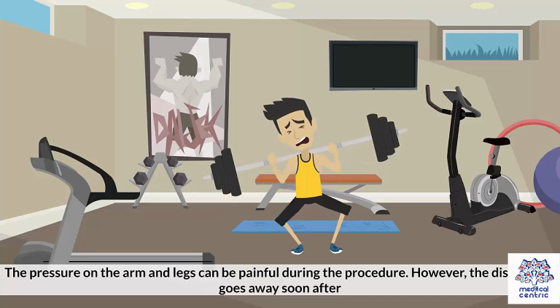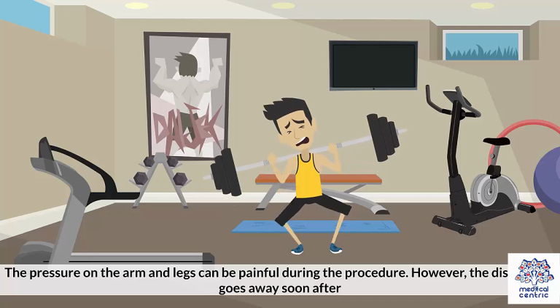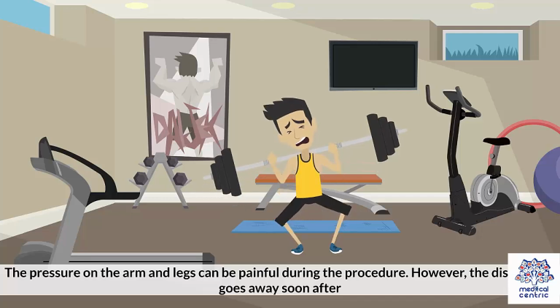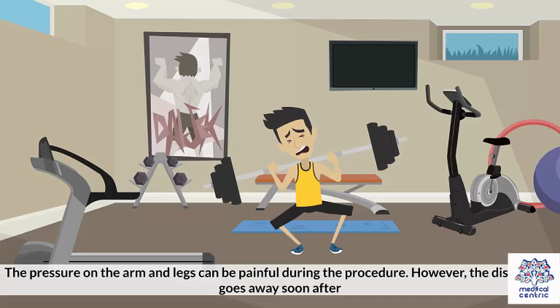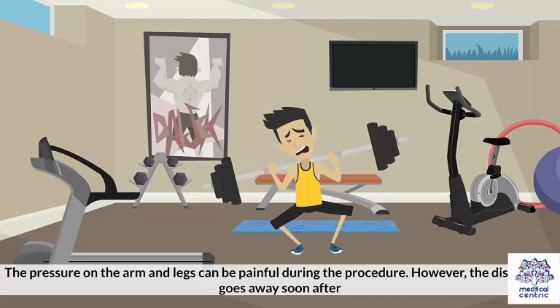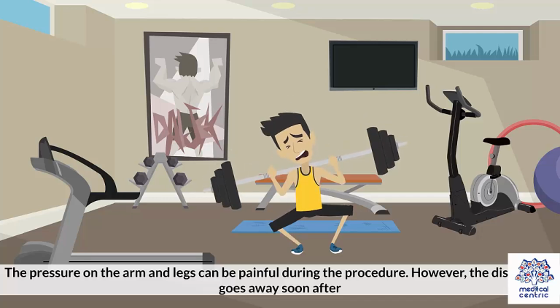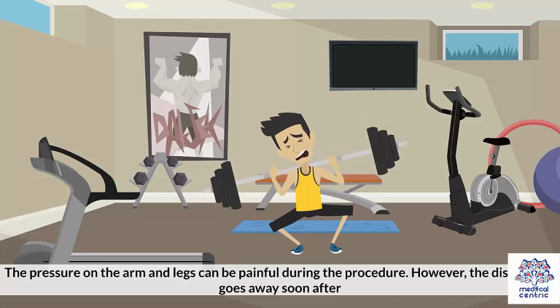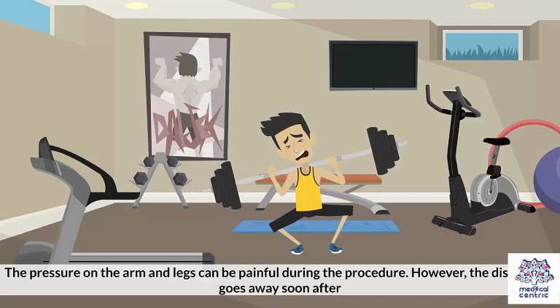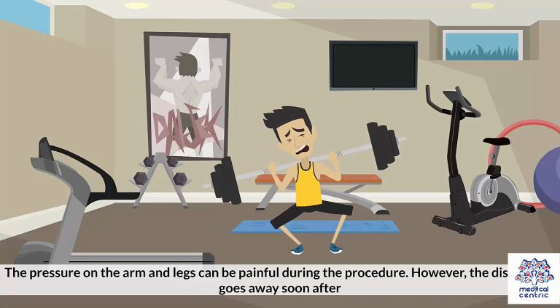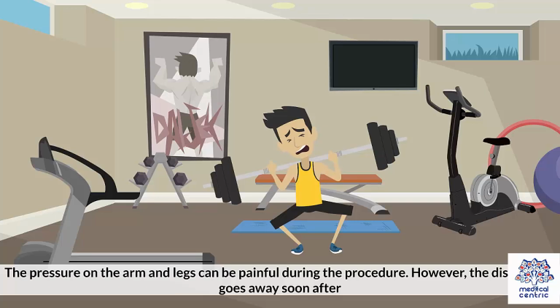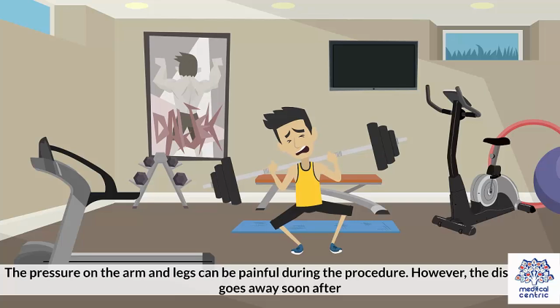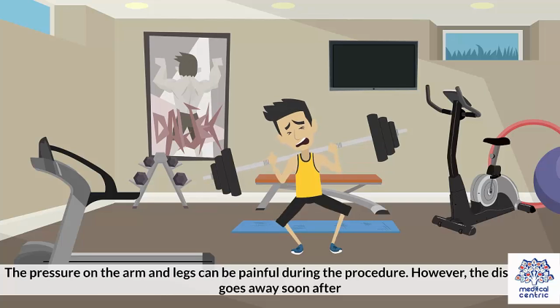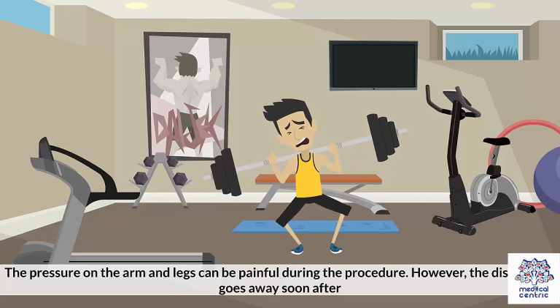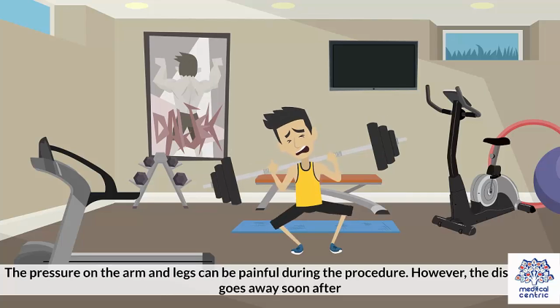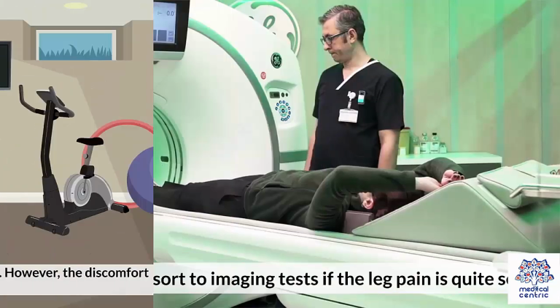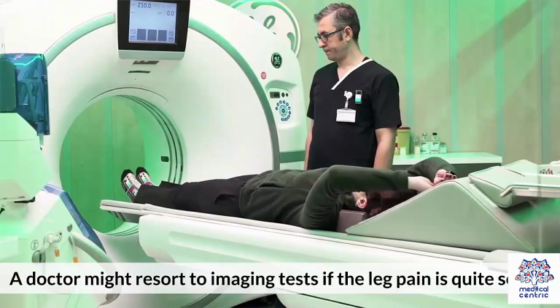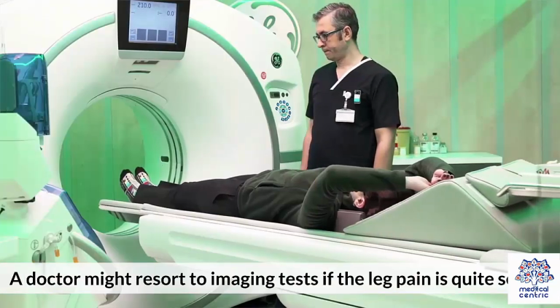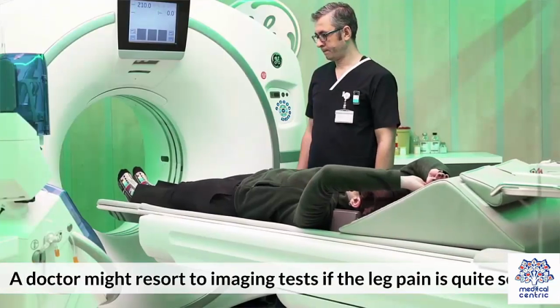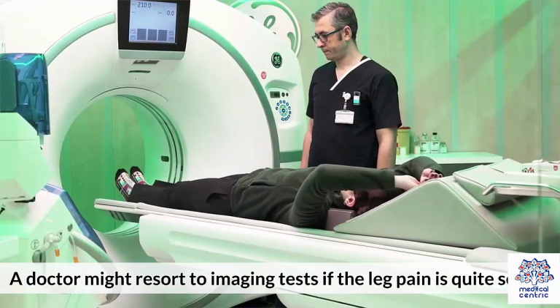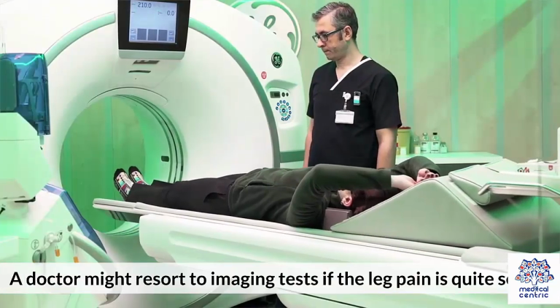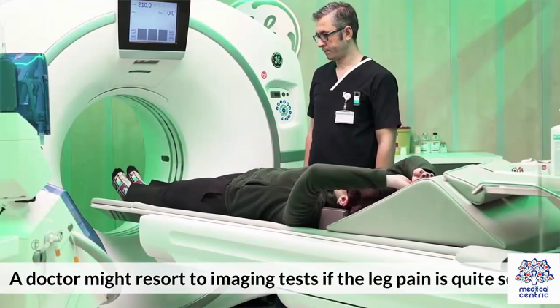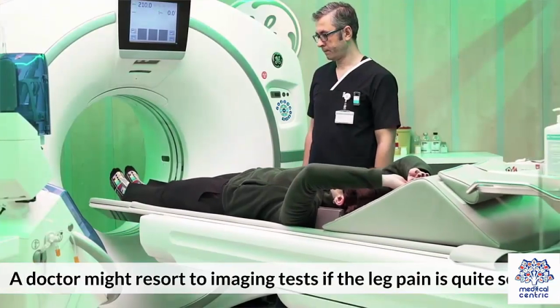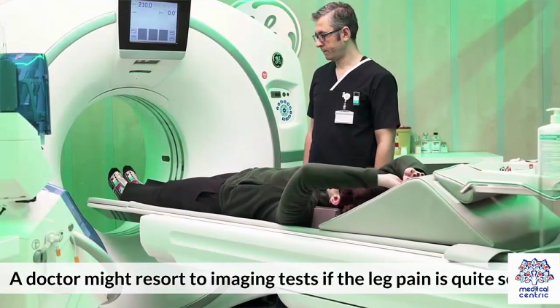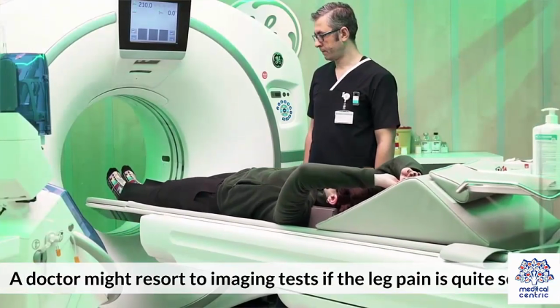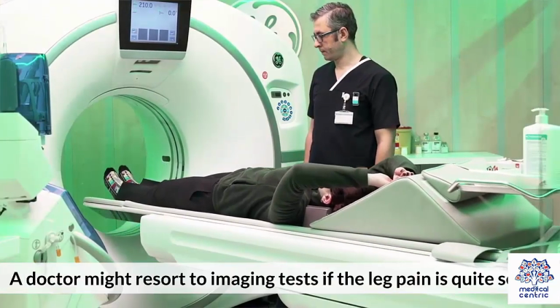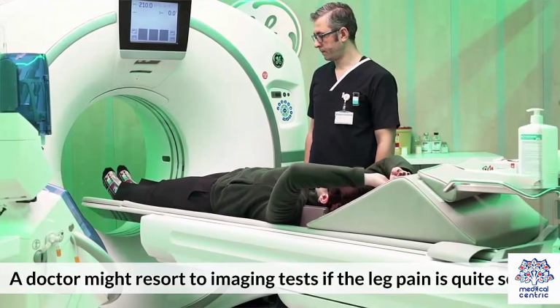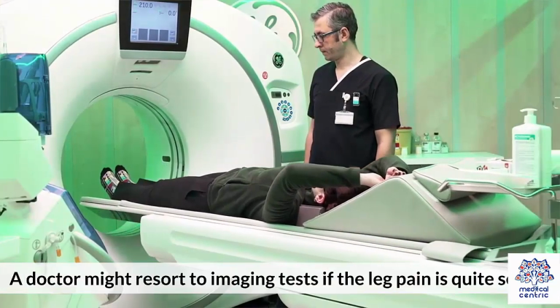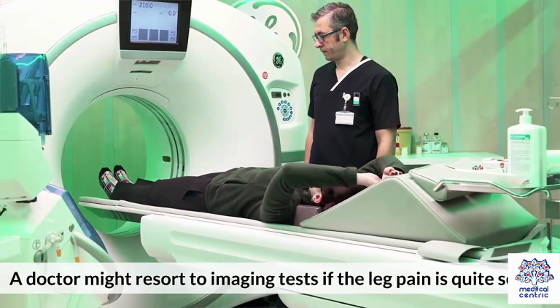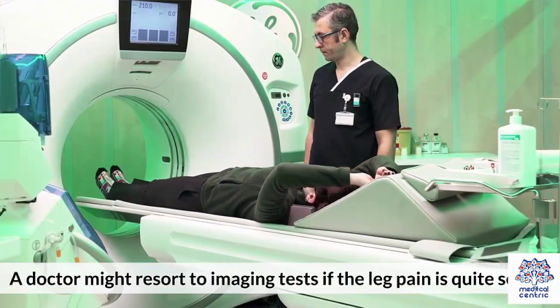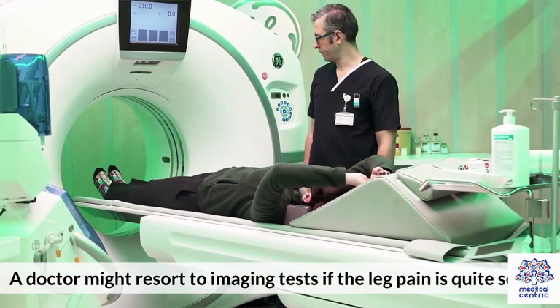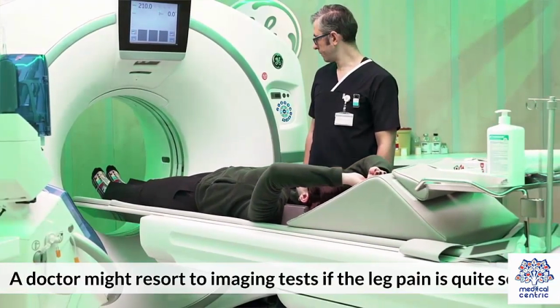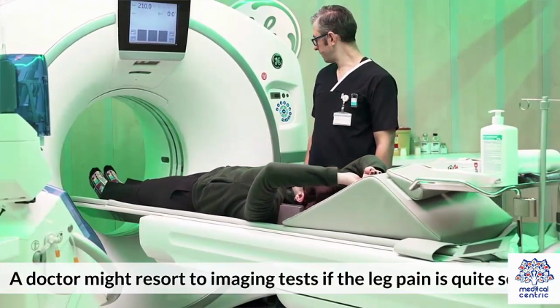Risks: The pressure on the arm and legs can be painful during the procedure. However, the discomfort goes away soon after. A doctor might resort to imaging tests if the leg pain is quite severe.